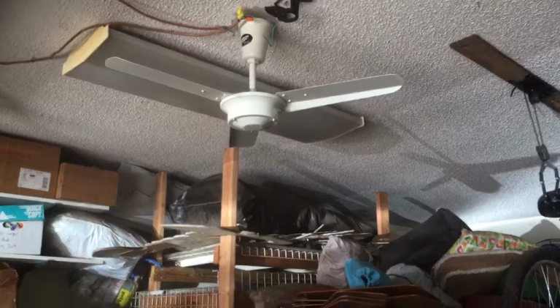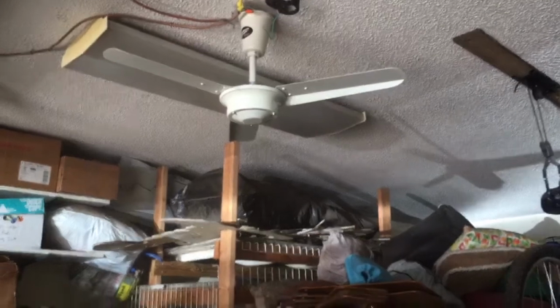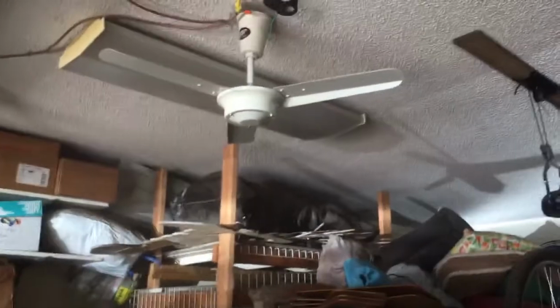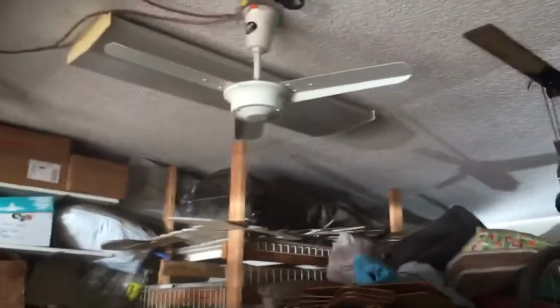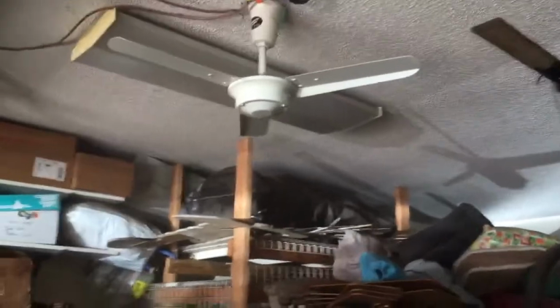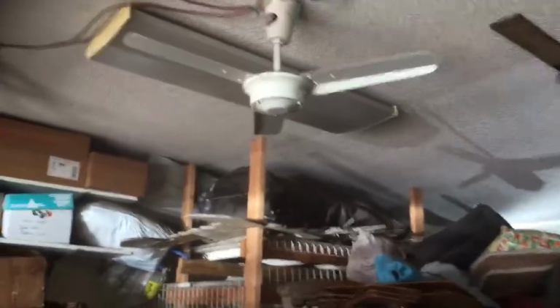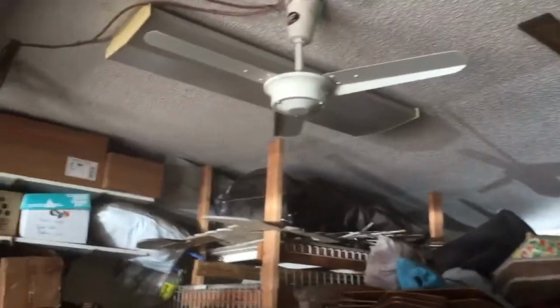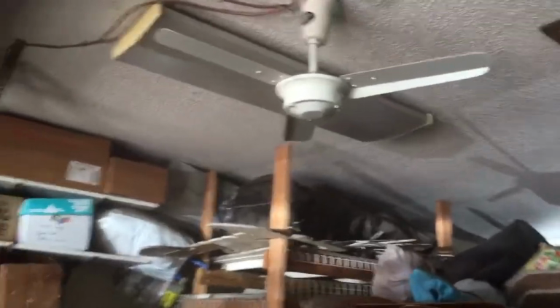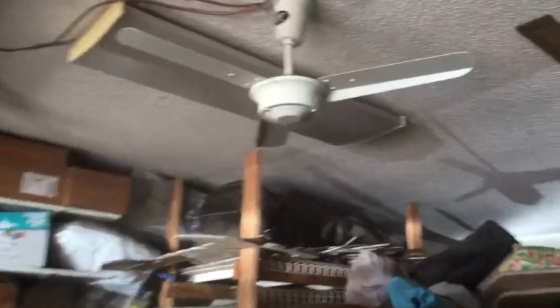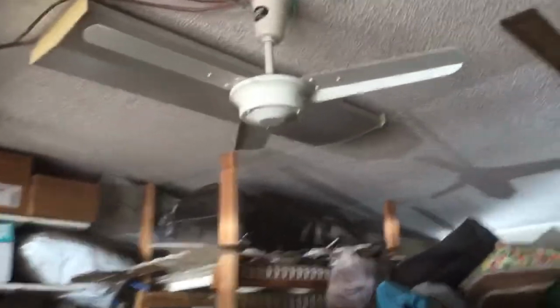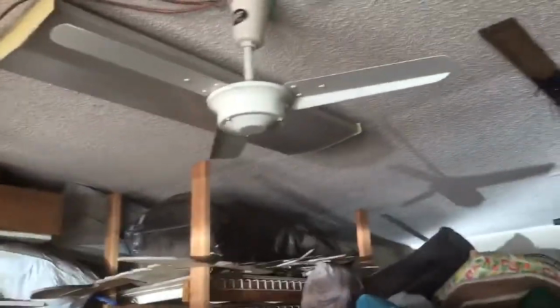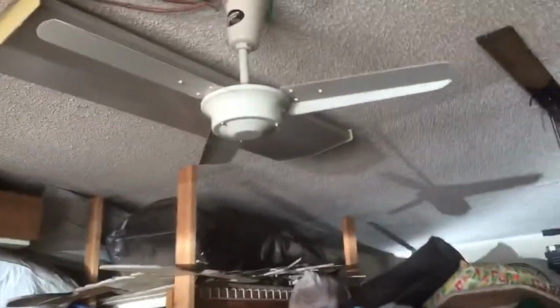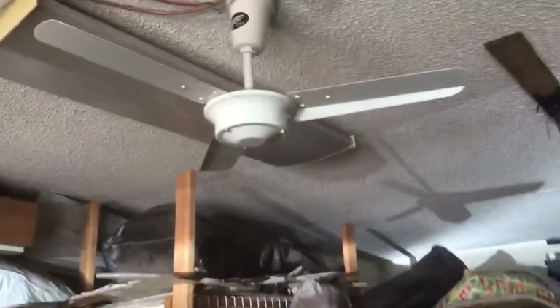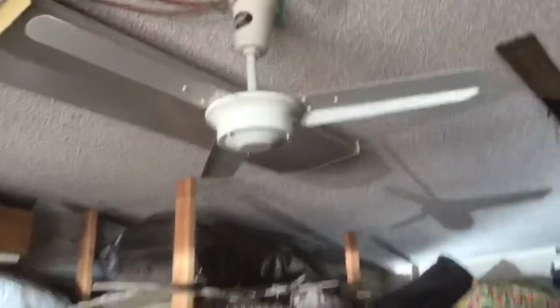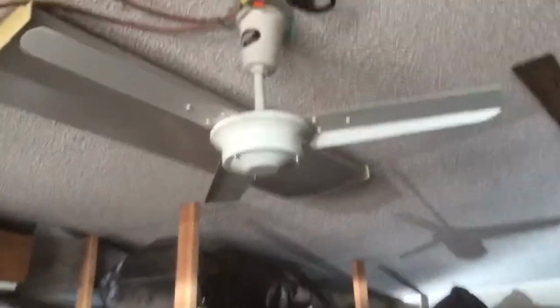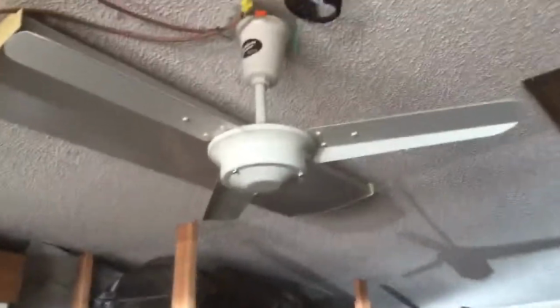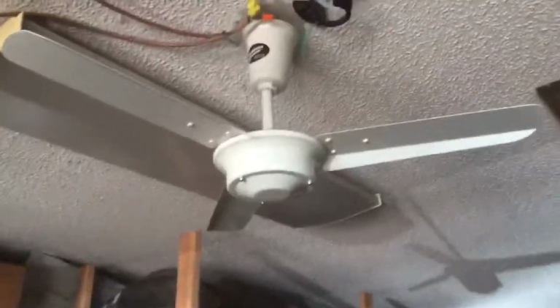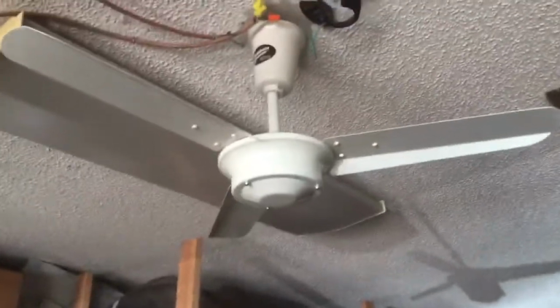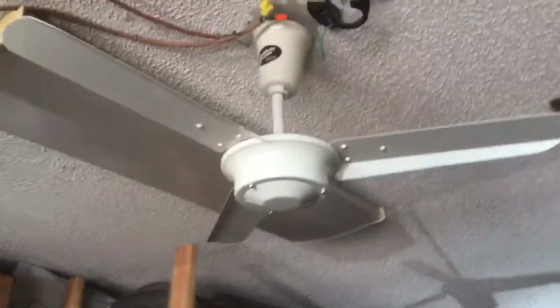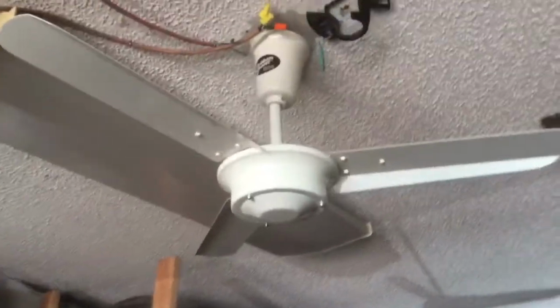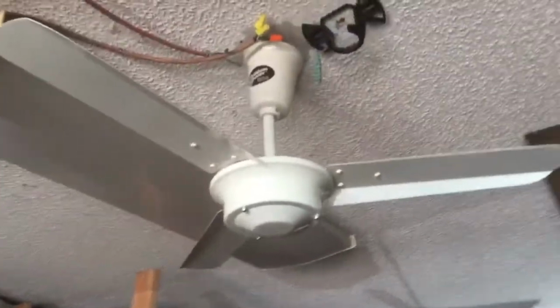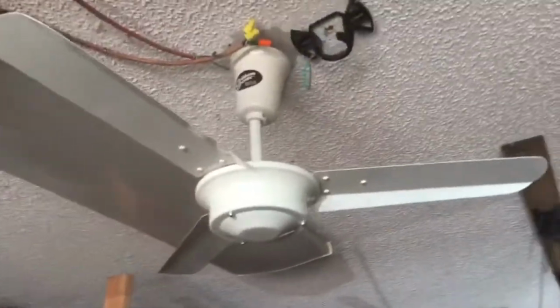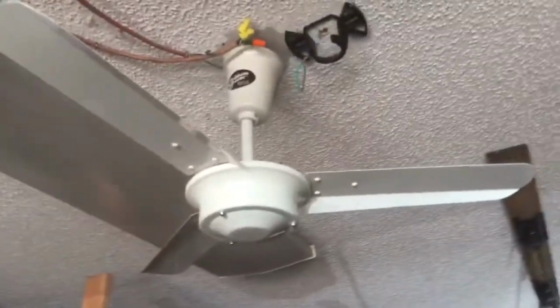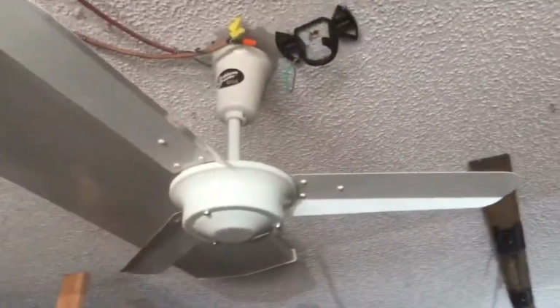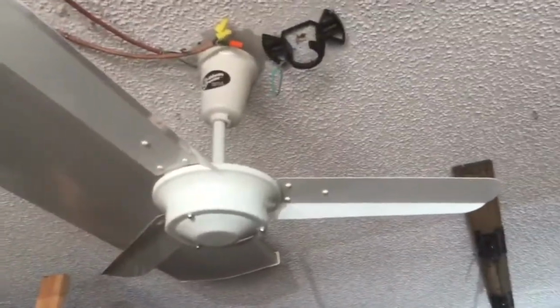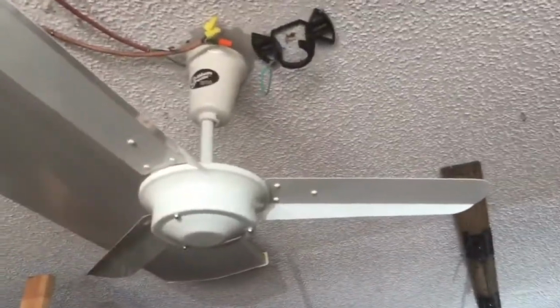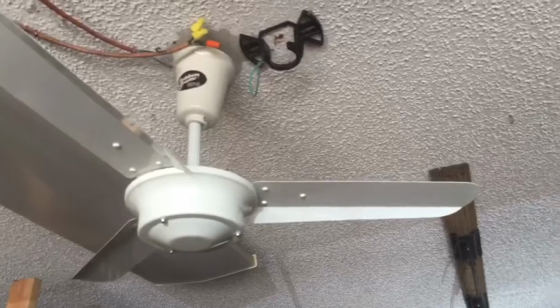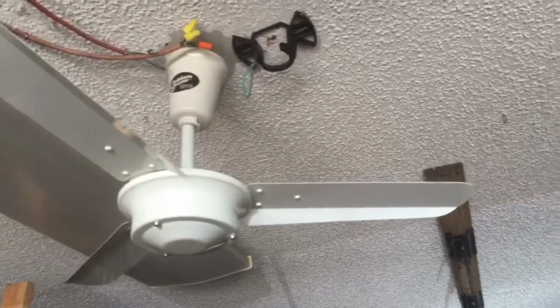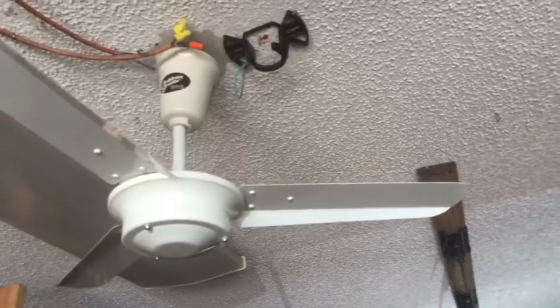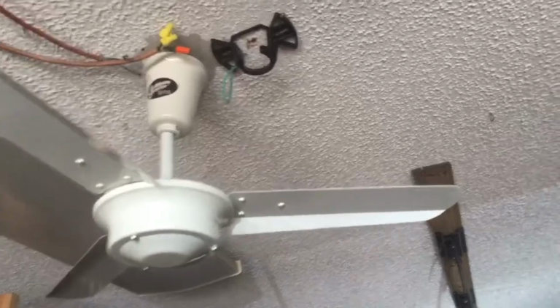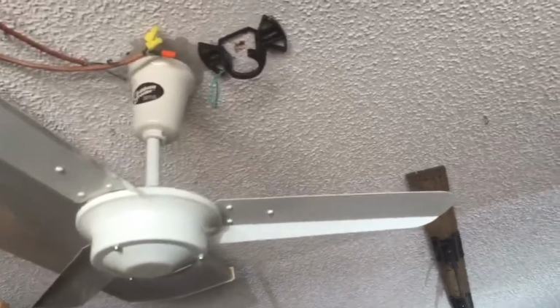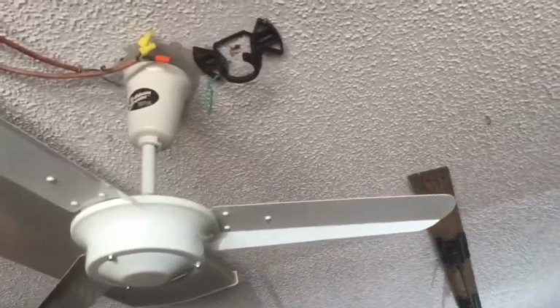Hi Youtubers. Last fan of today. This new in box Korean Breeze.